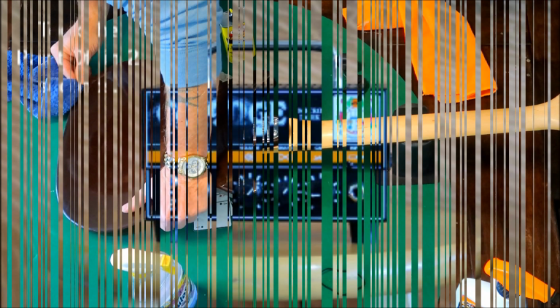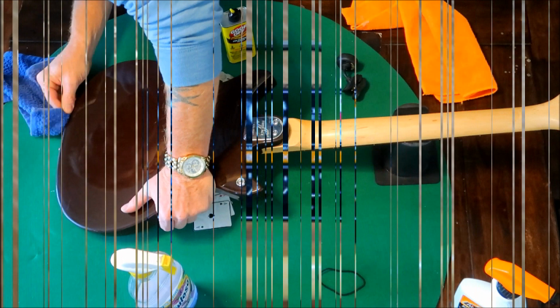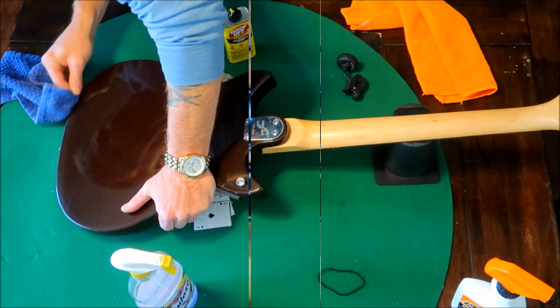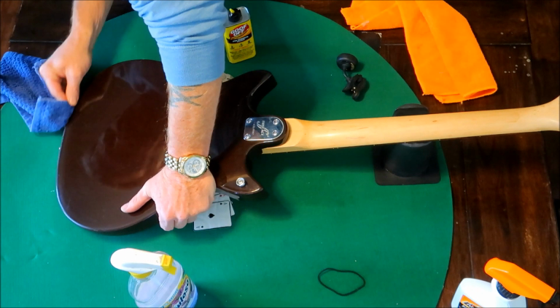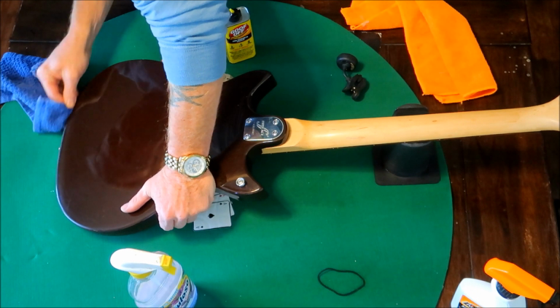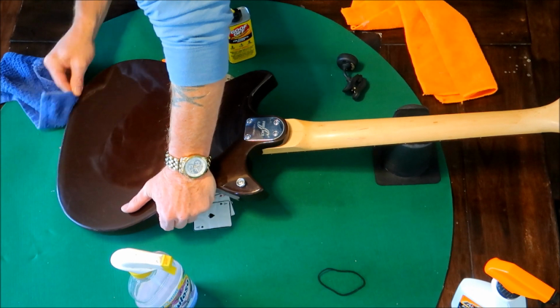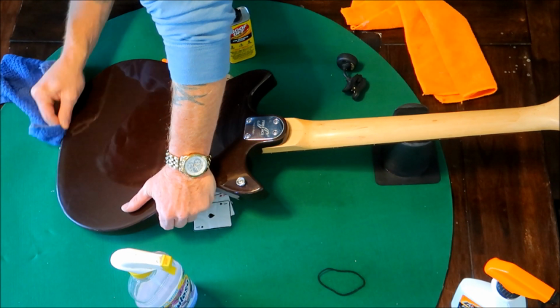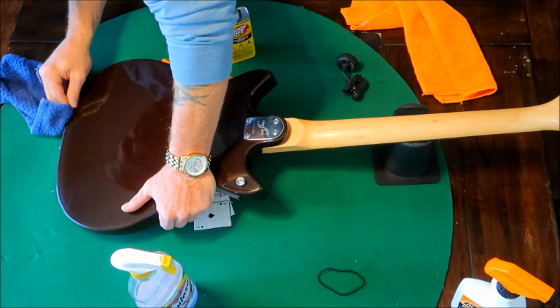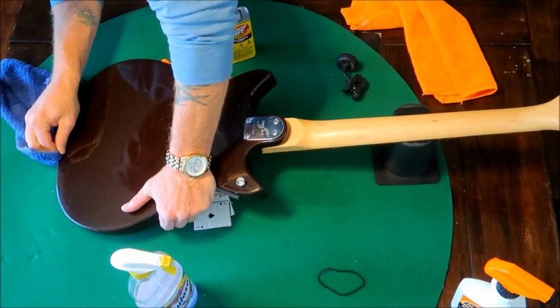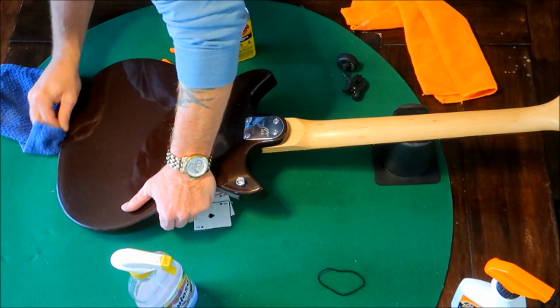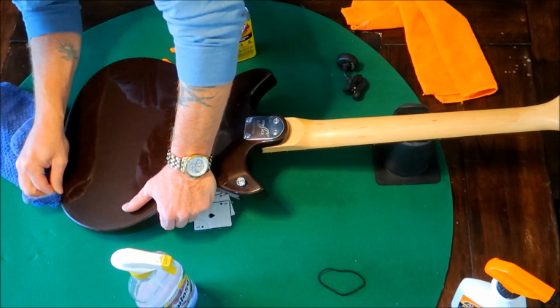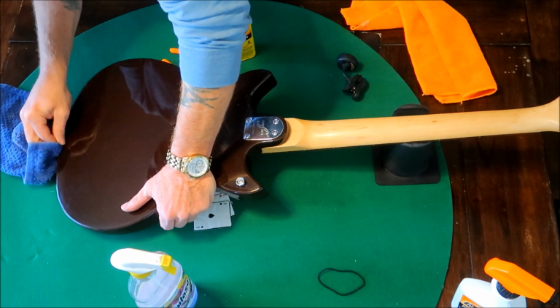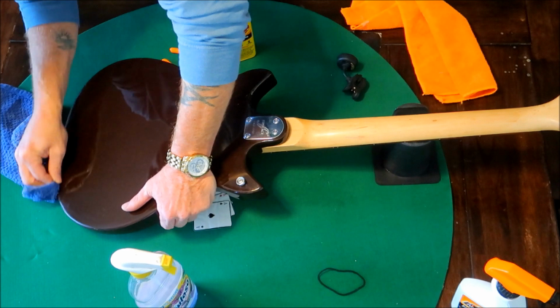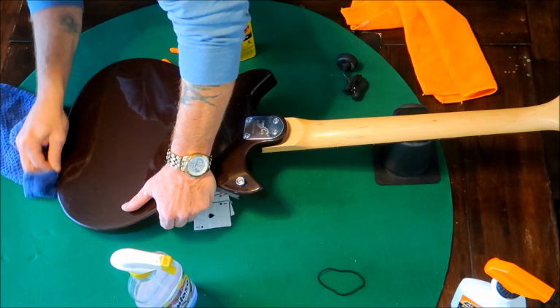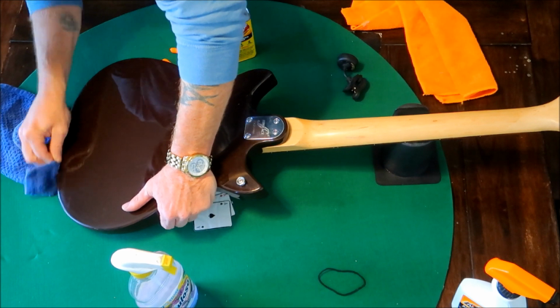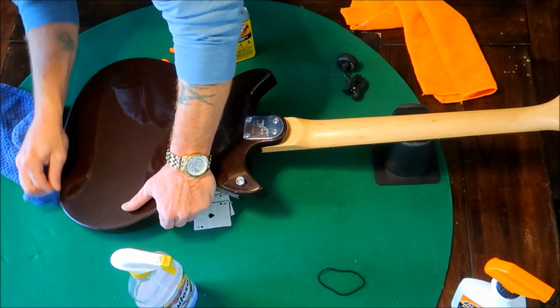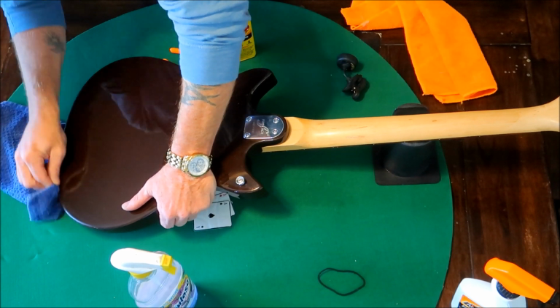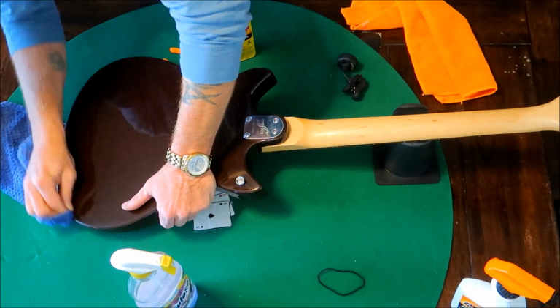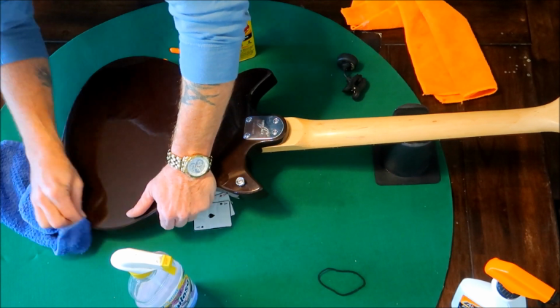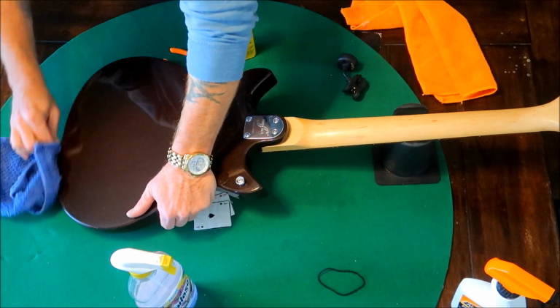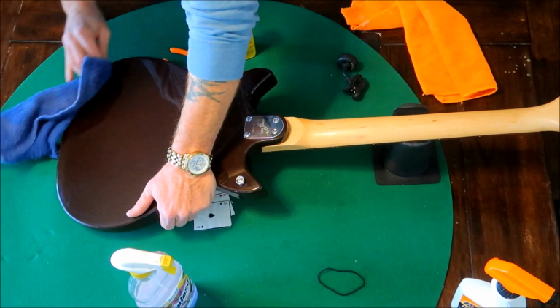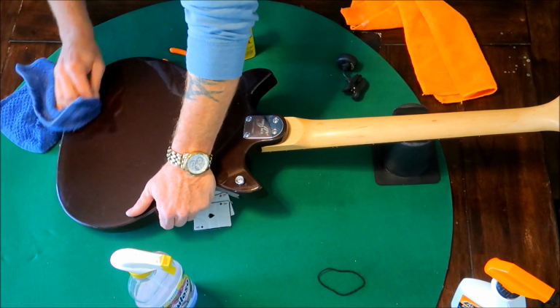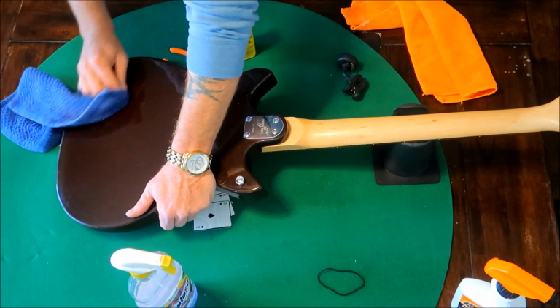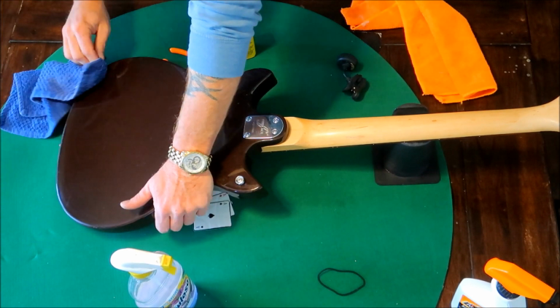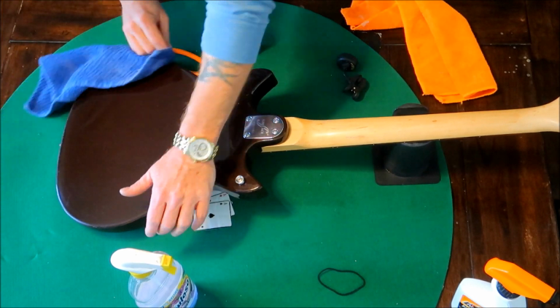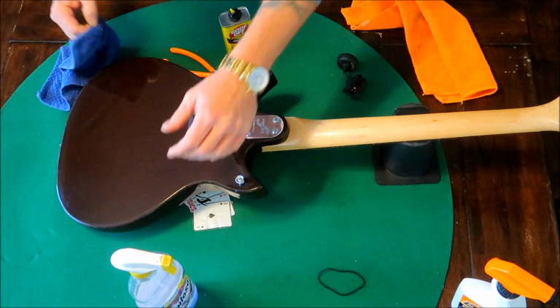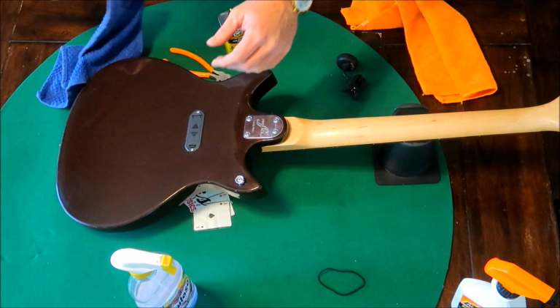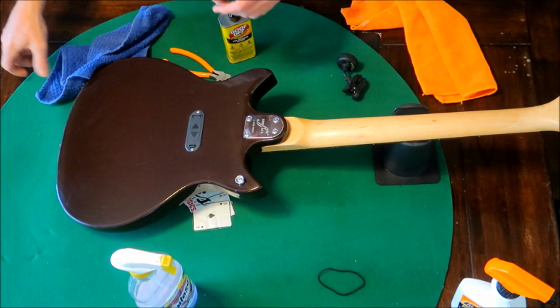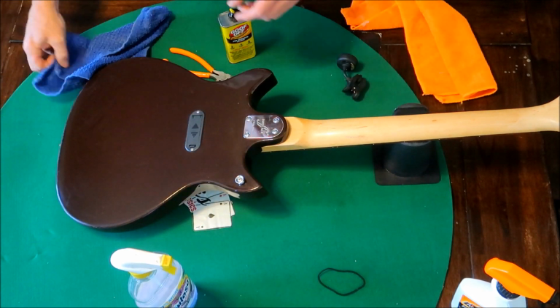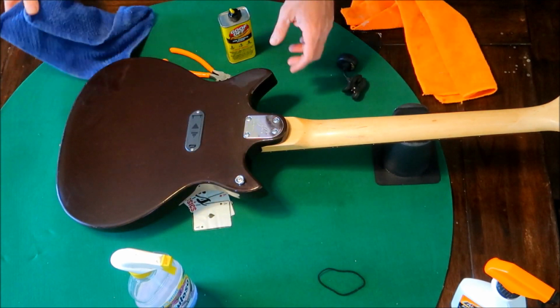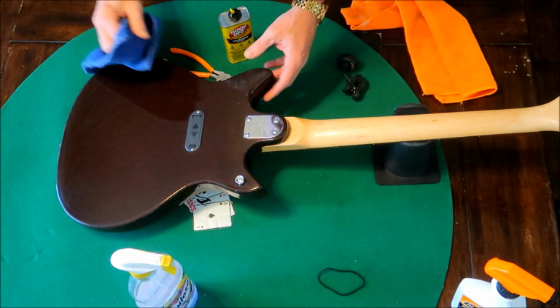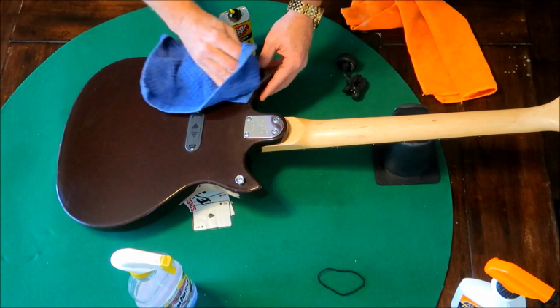I love this shape. This thing, for being a cheap, Target, throwaway guitar, you know?